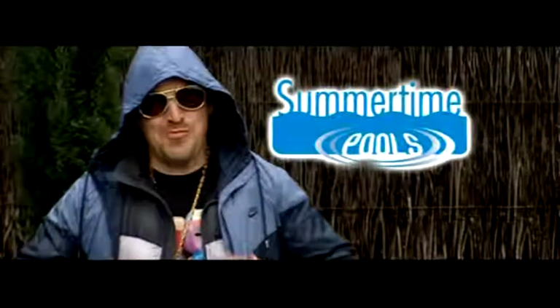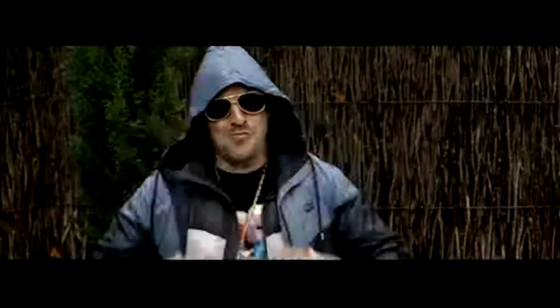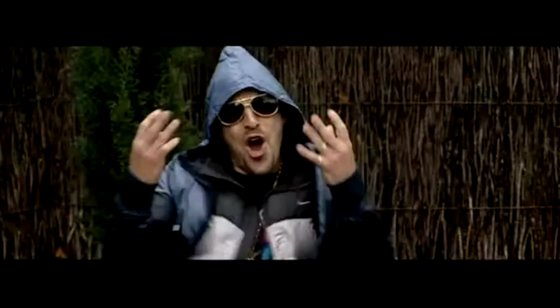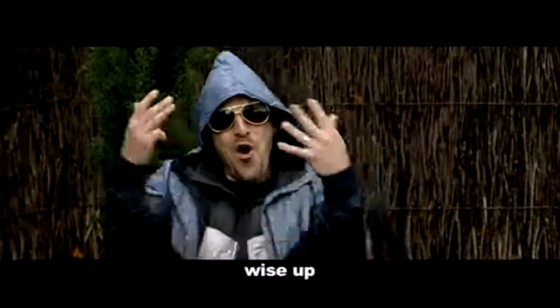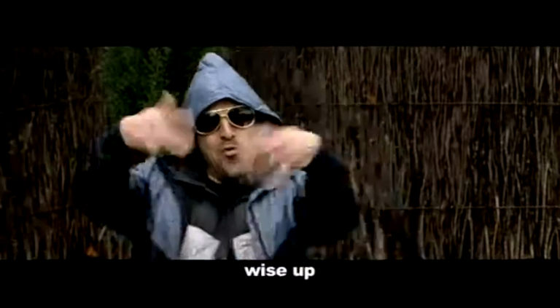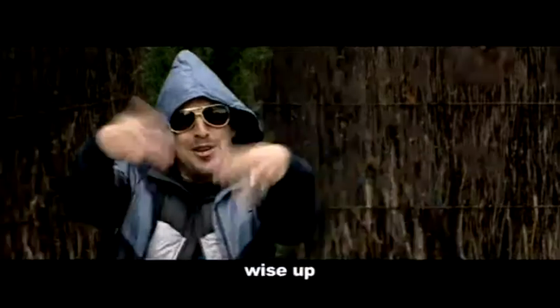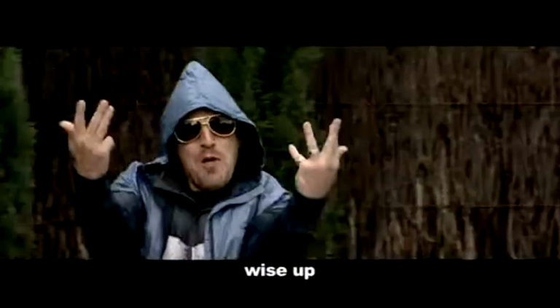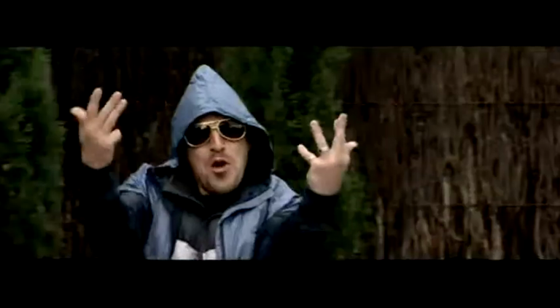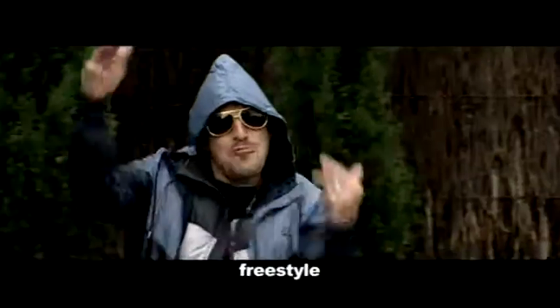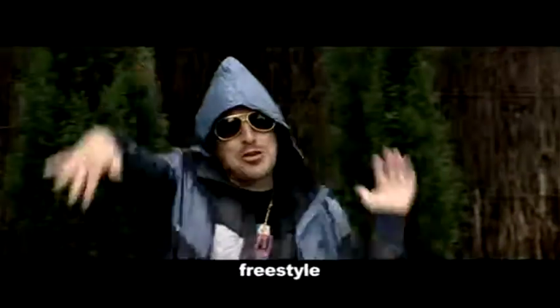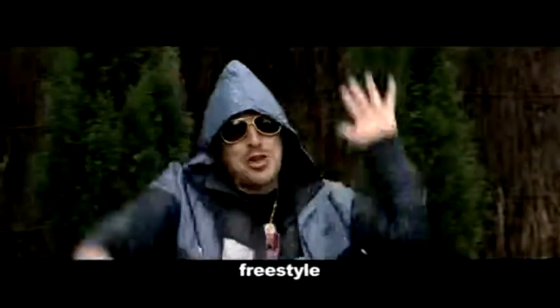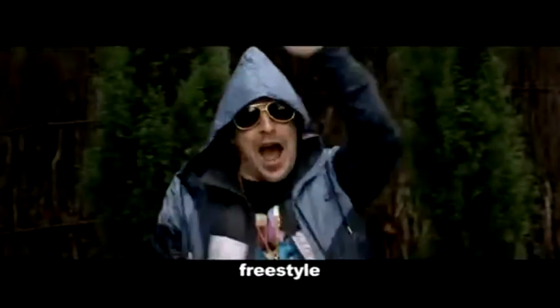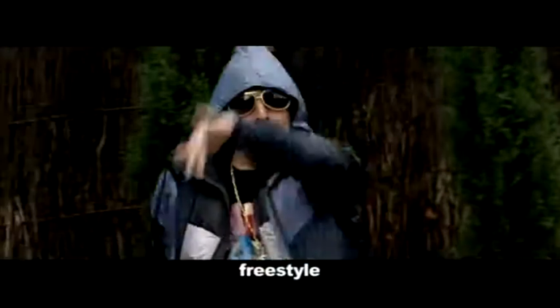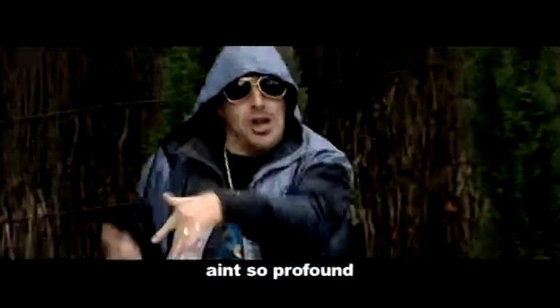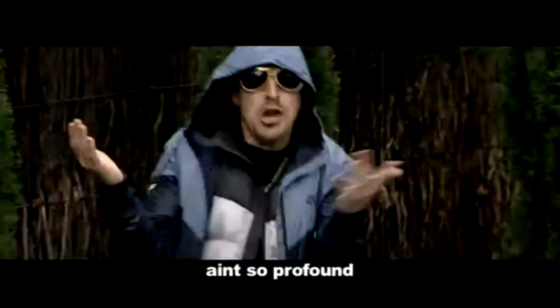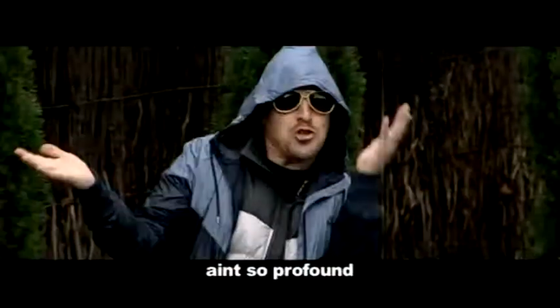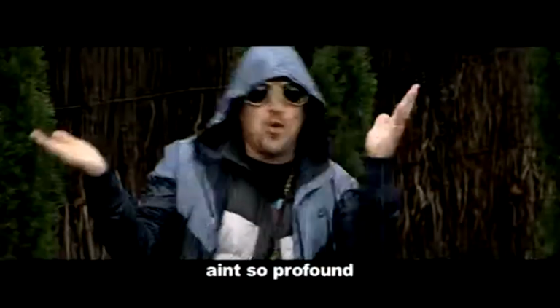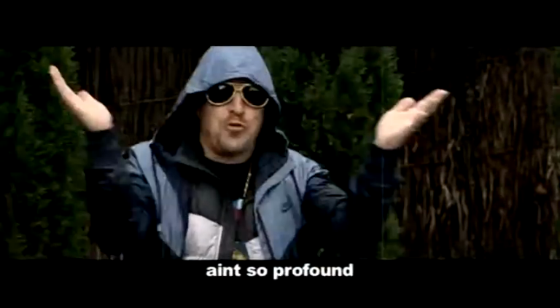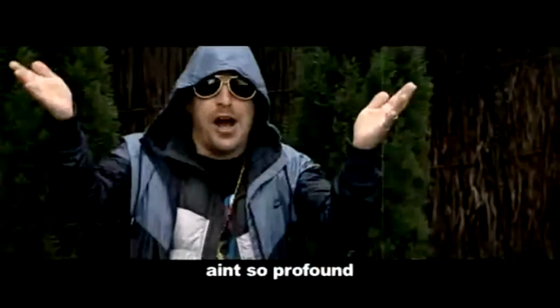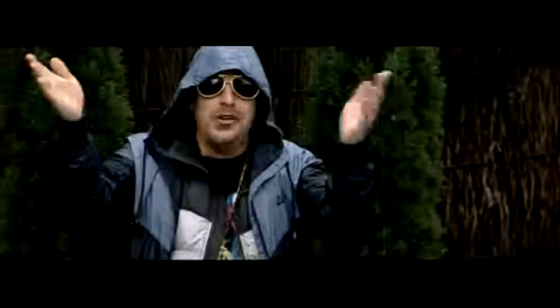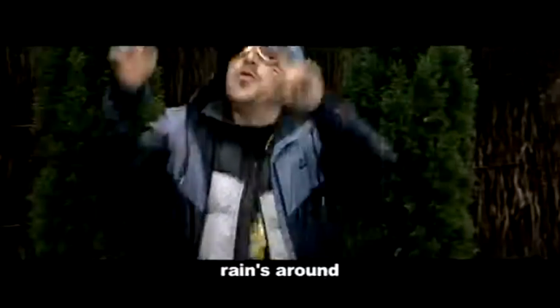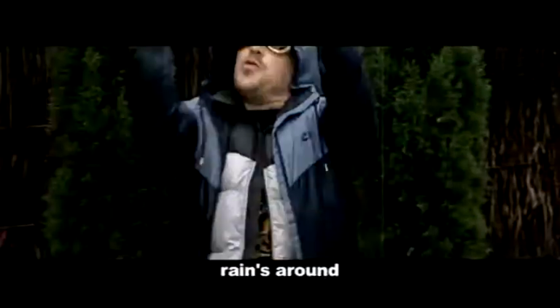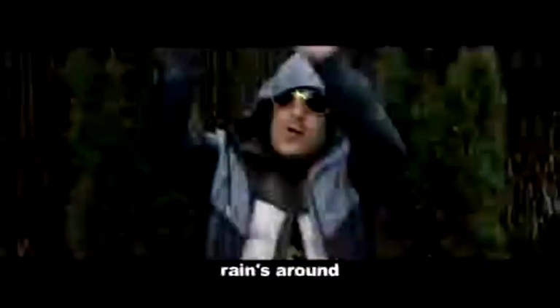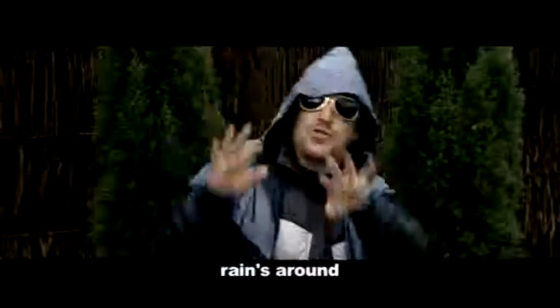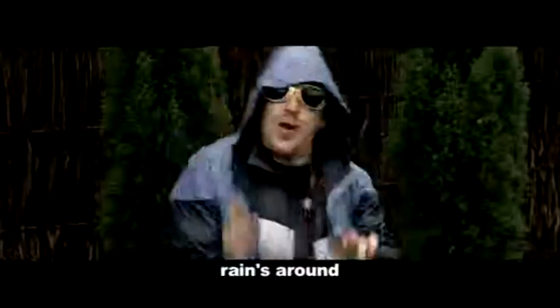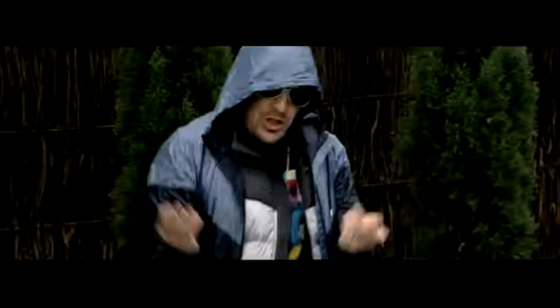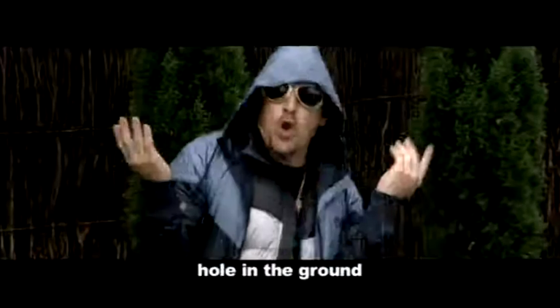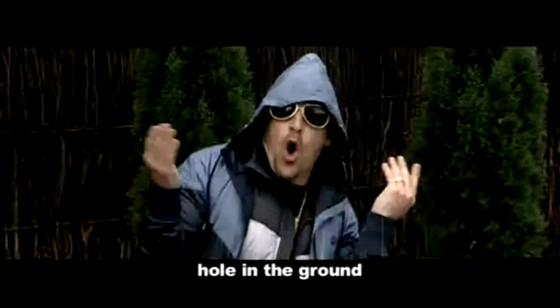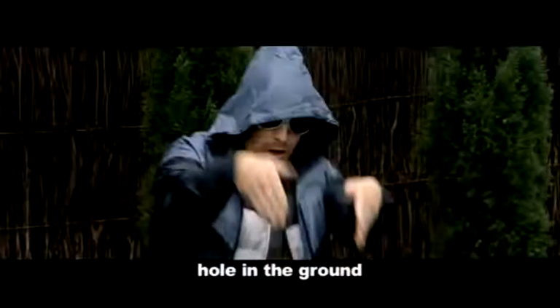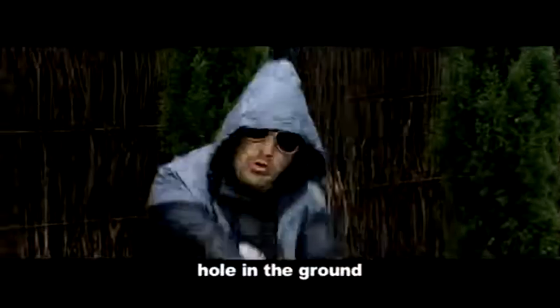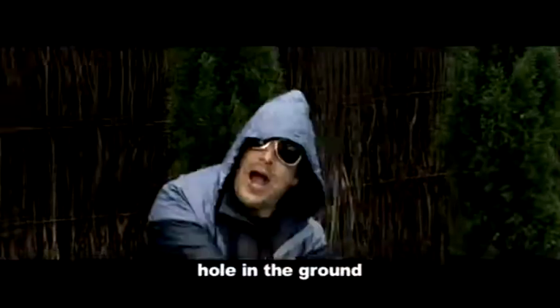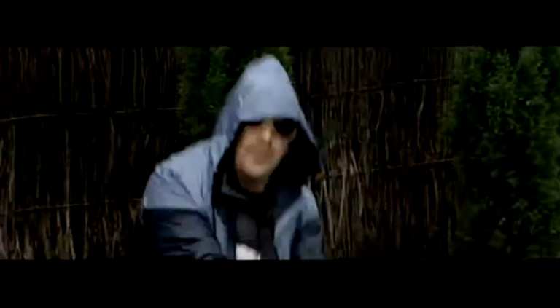Yo! Wise up! Freestyle! It ain't so profound when the rain's around to put a hole in the ground.